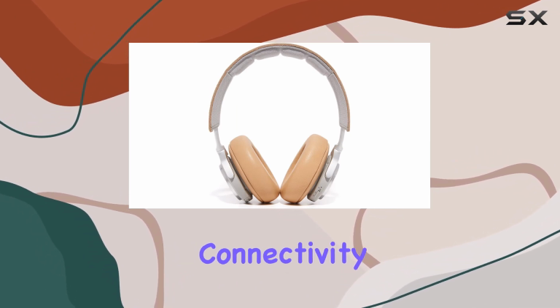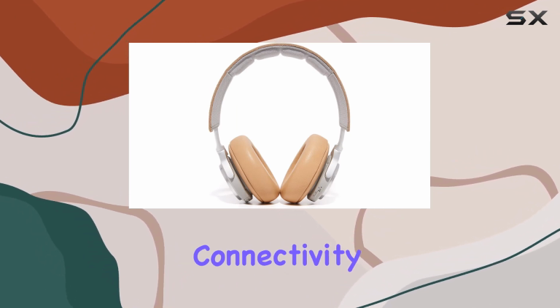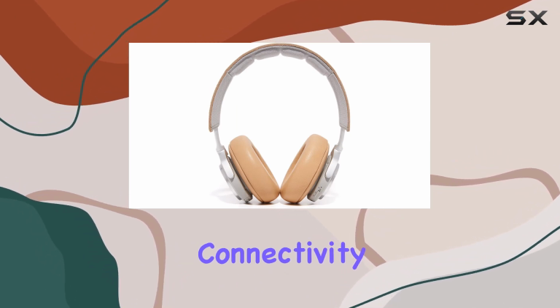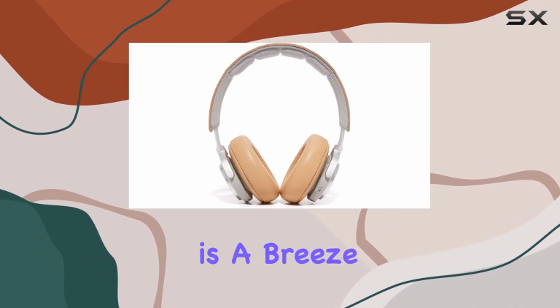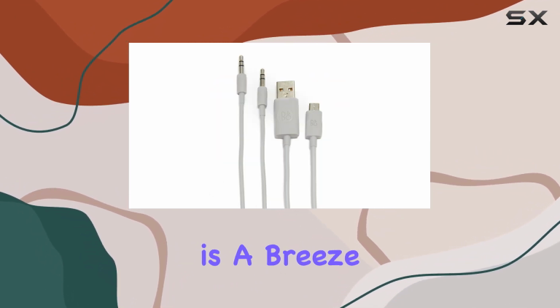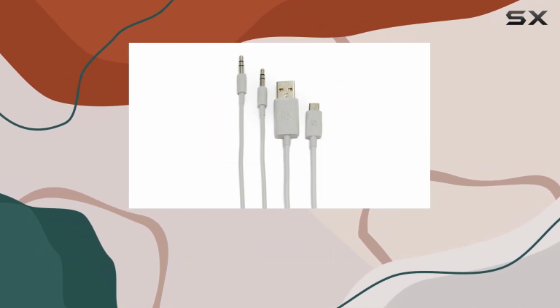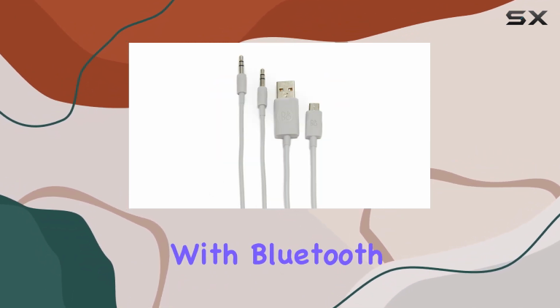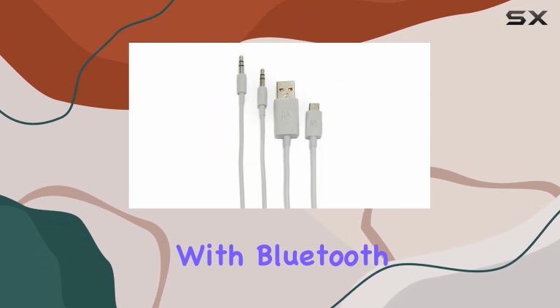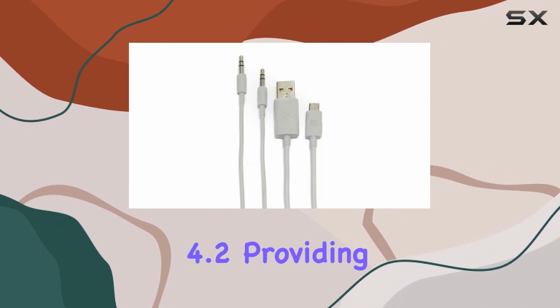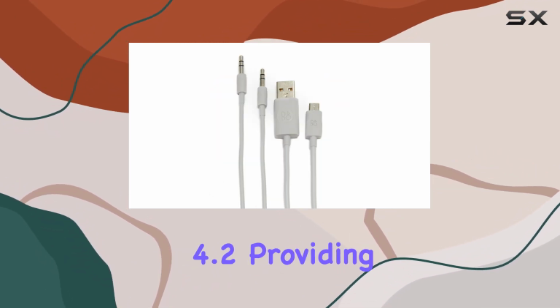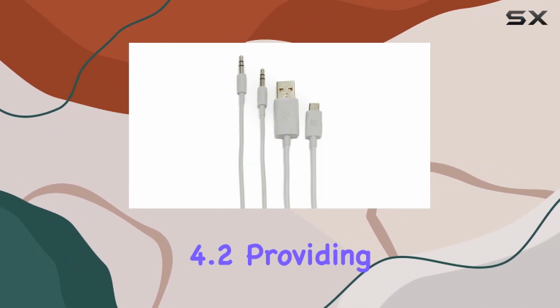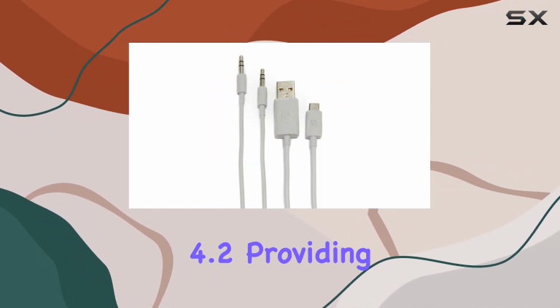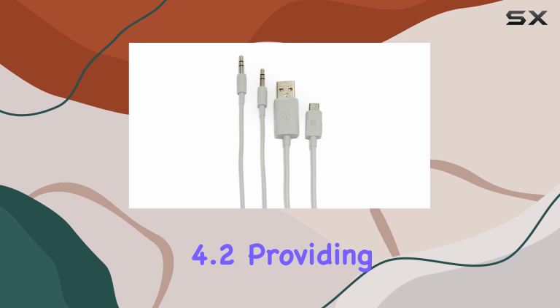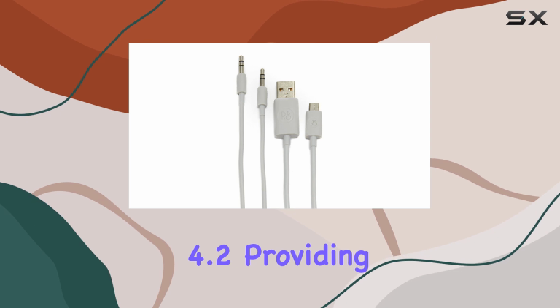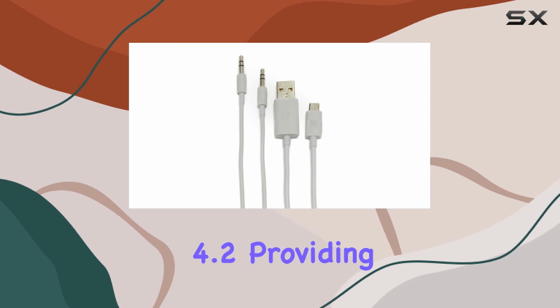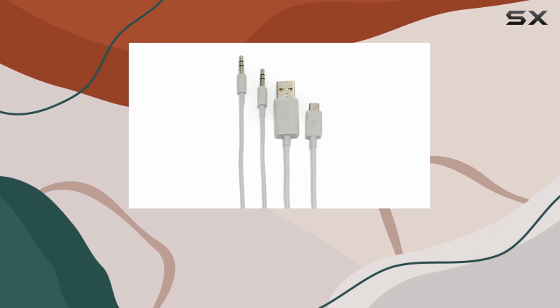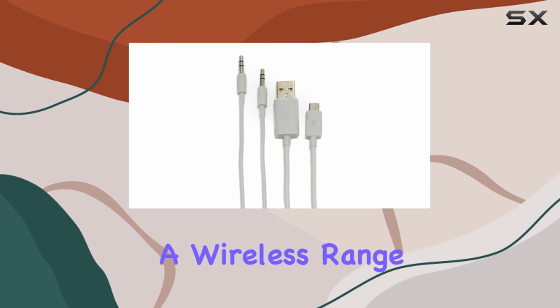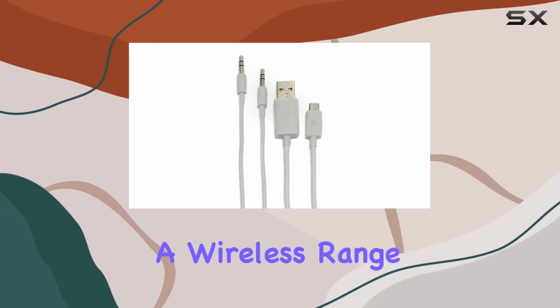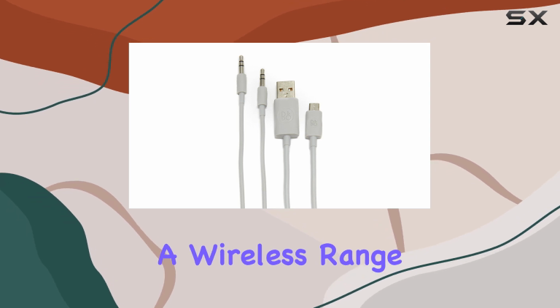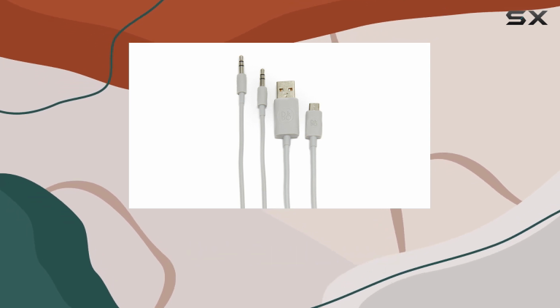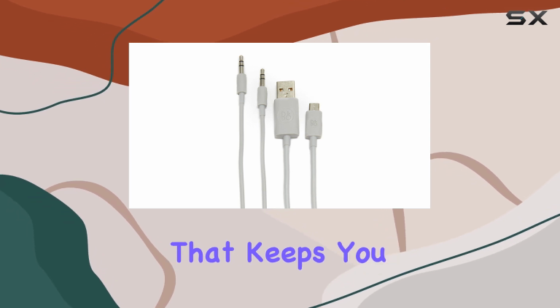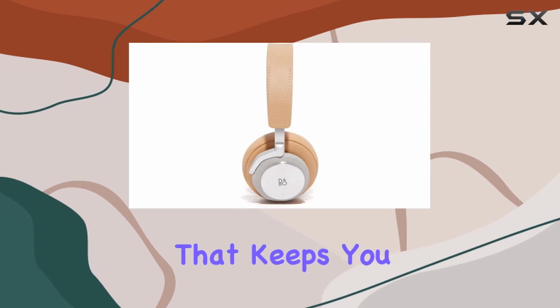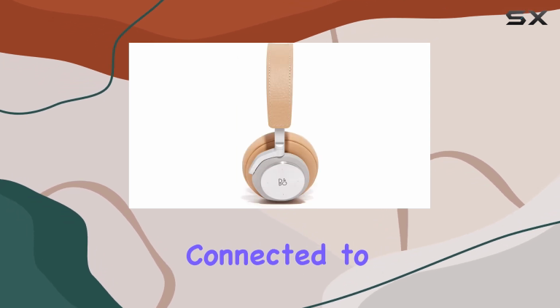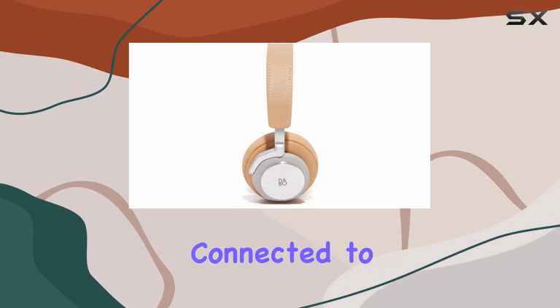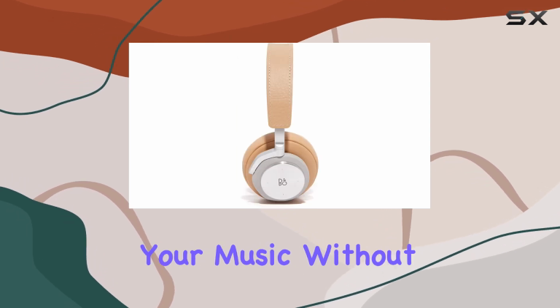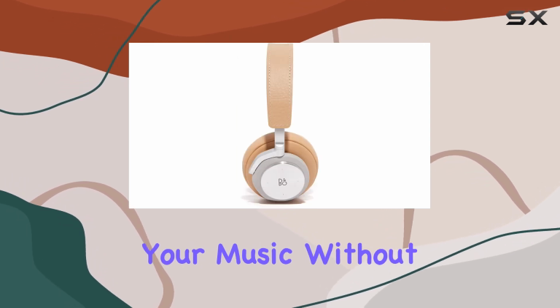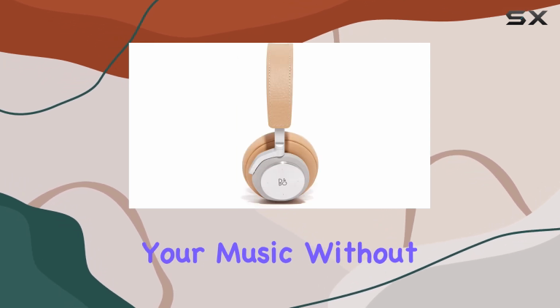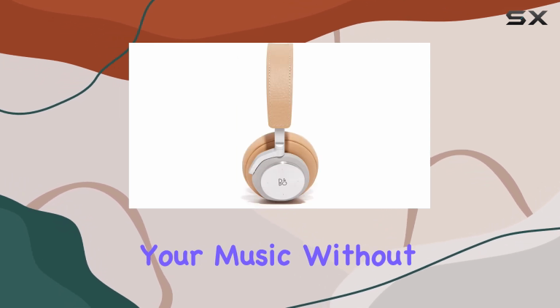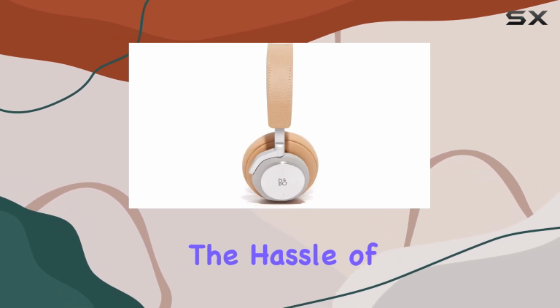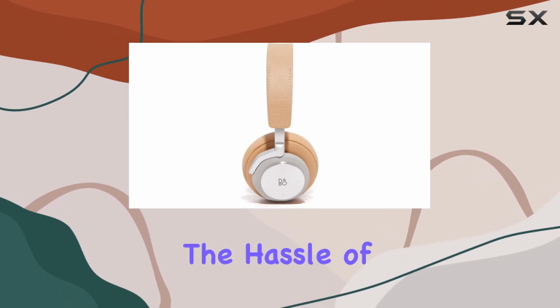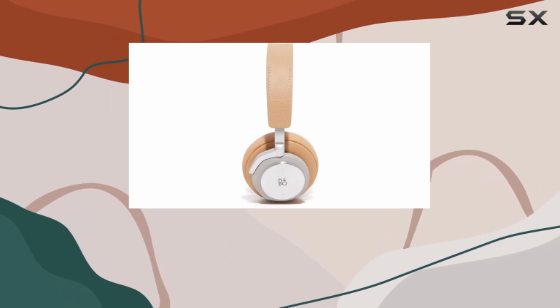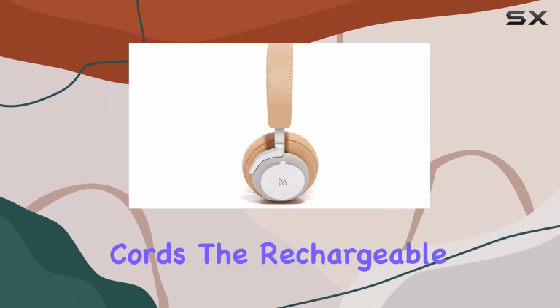Connectivity is a breeze with Bluetooth 4.2, providing a wireless range that keeps you connected to your music without the hassle of cords.